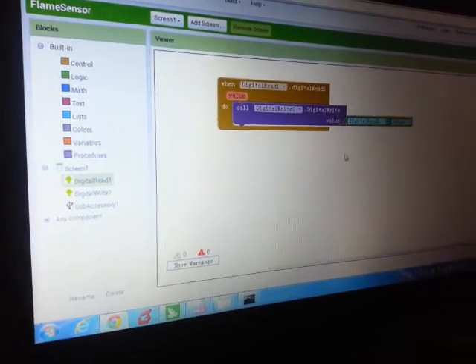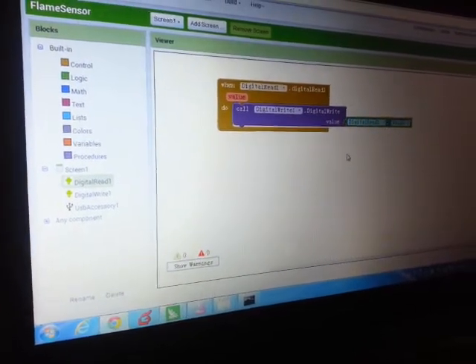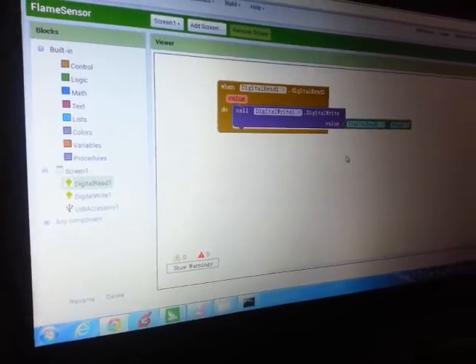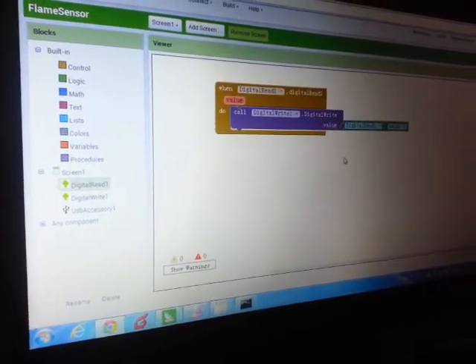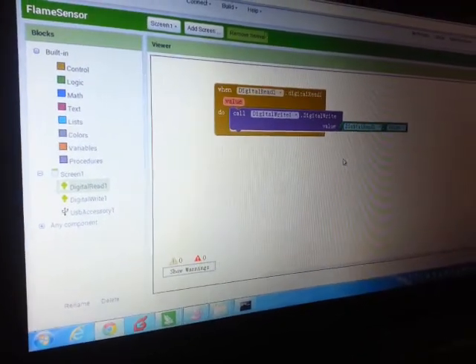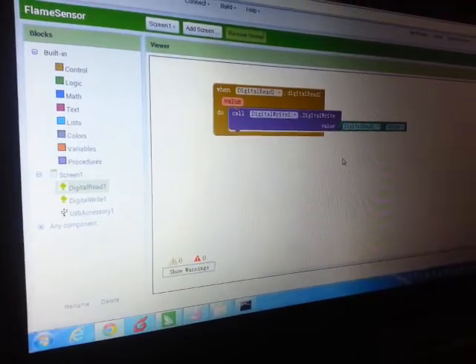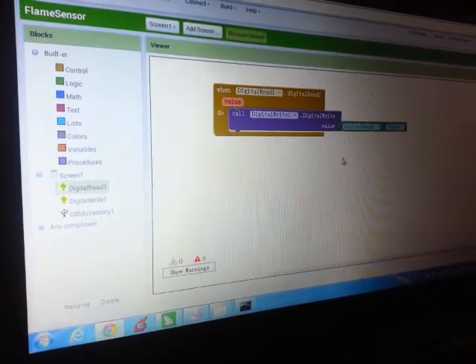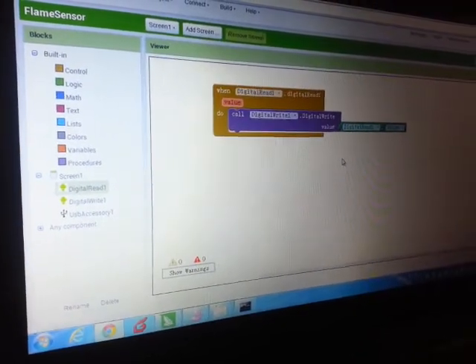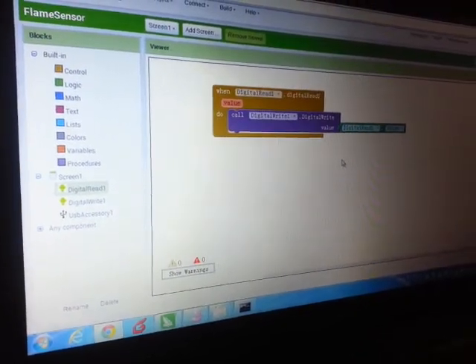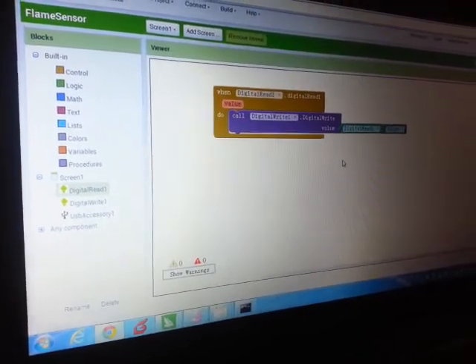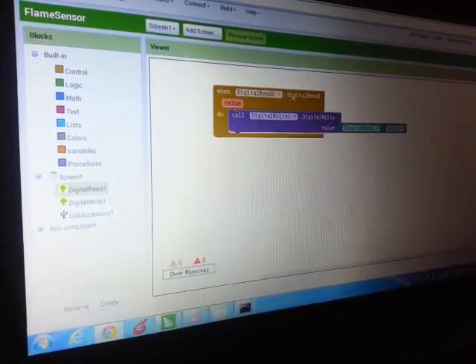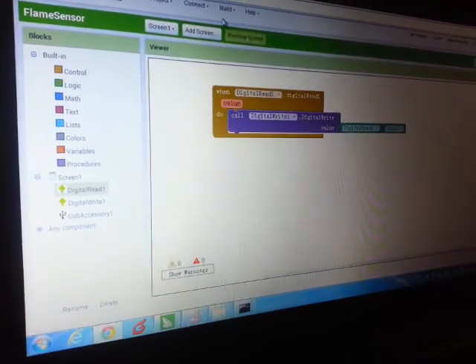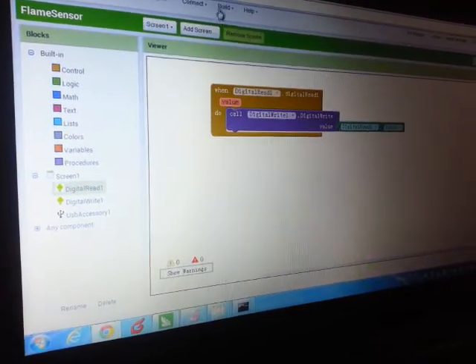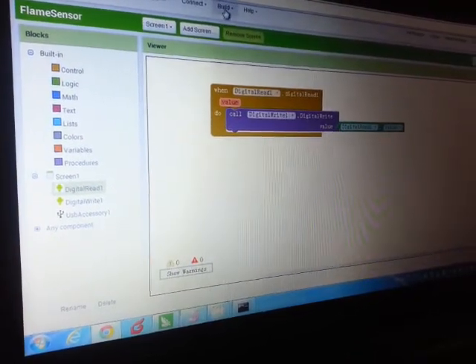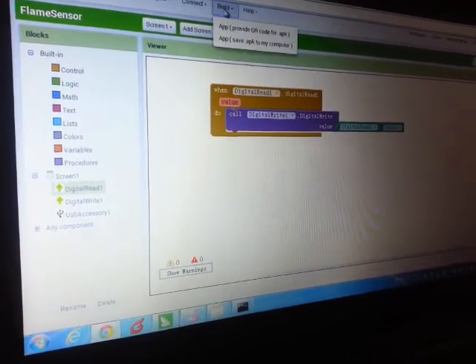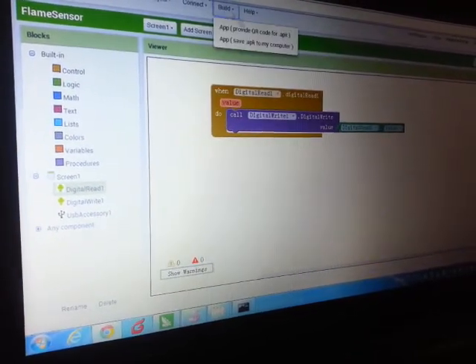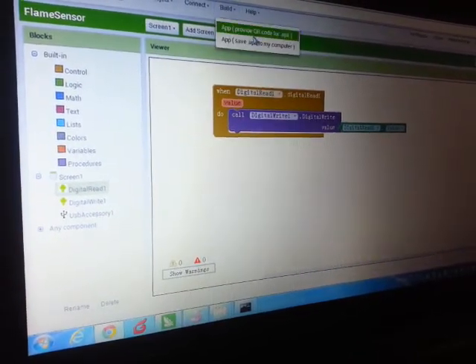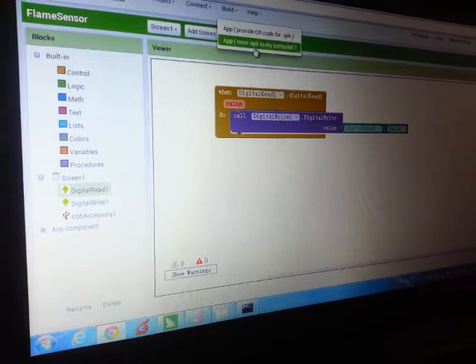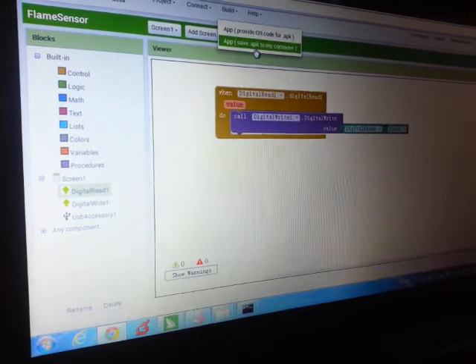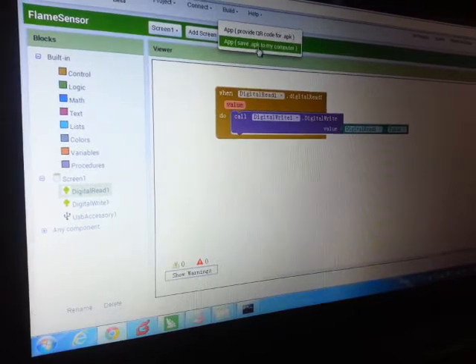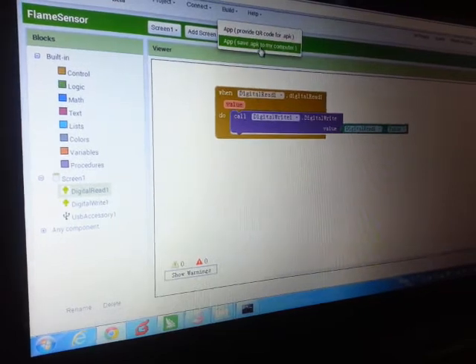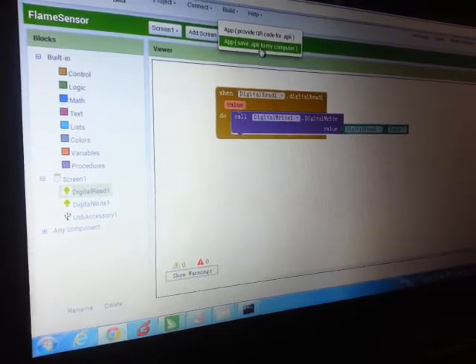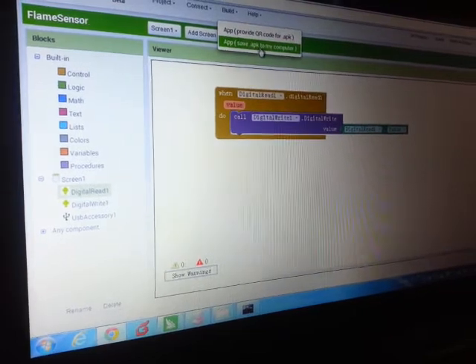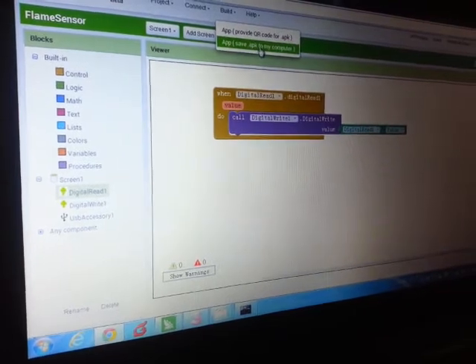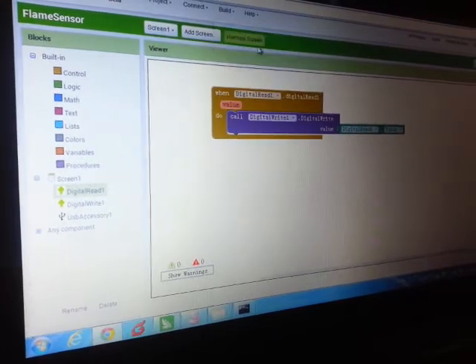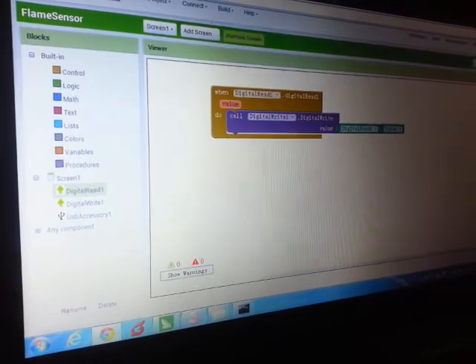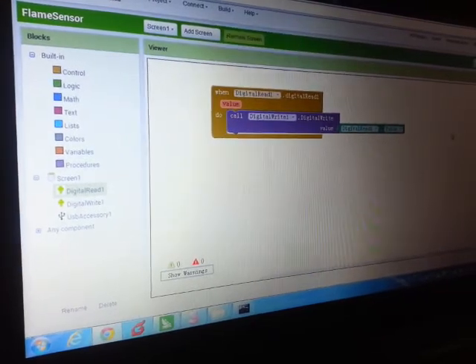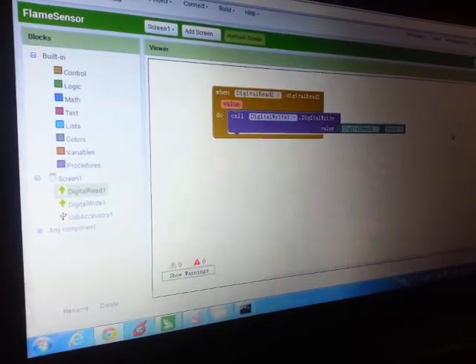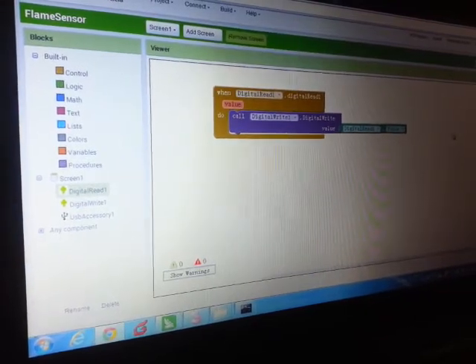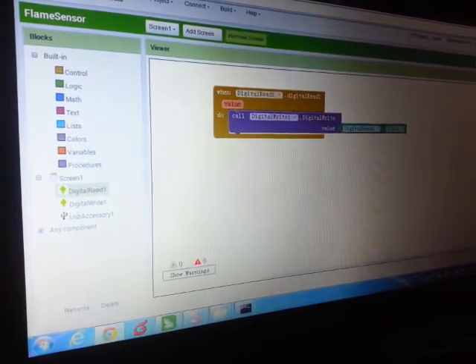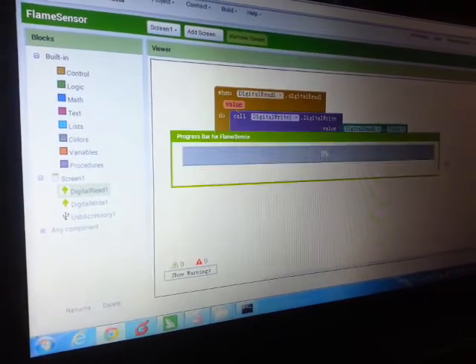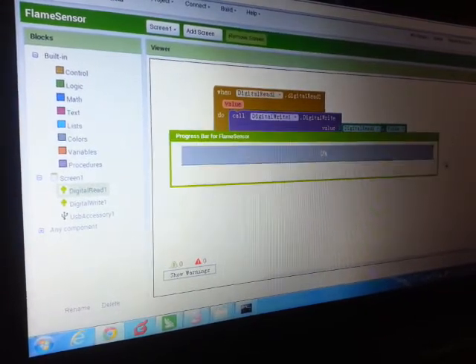And there you go, we're good to go. So now we're going to build it — the APK.